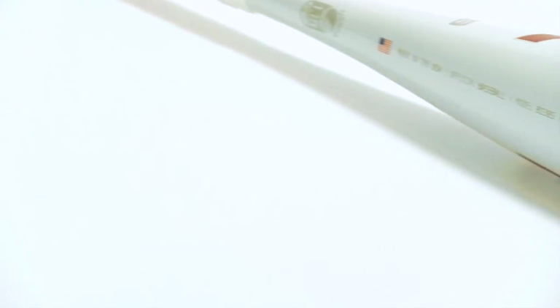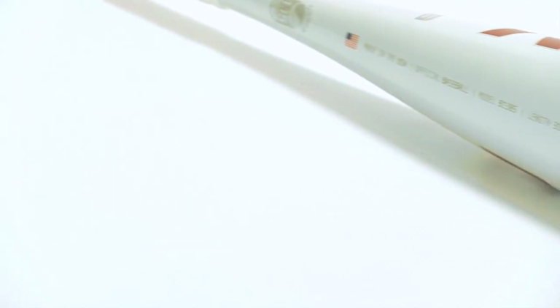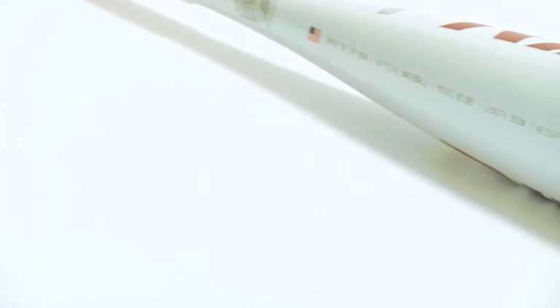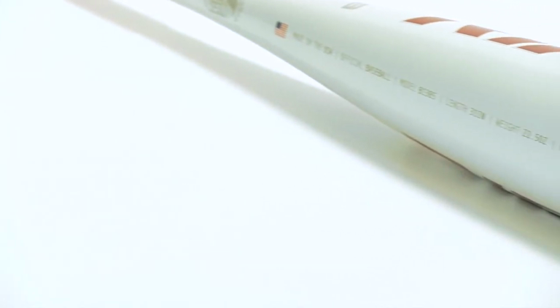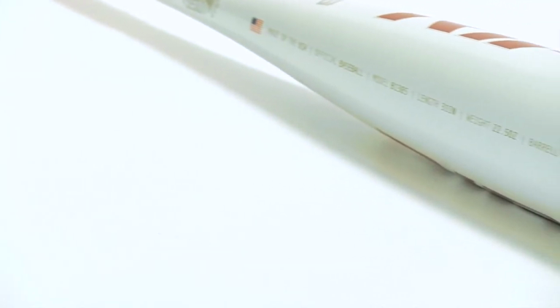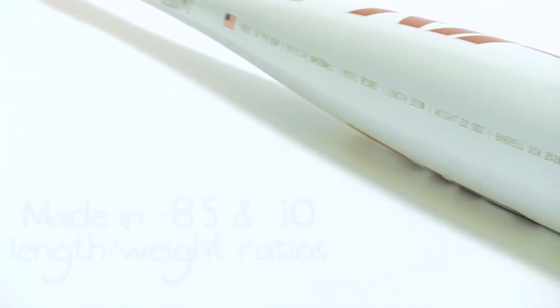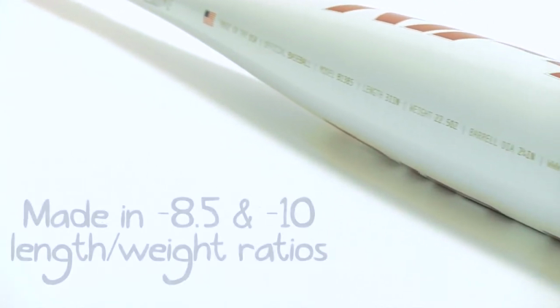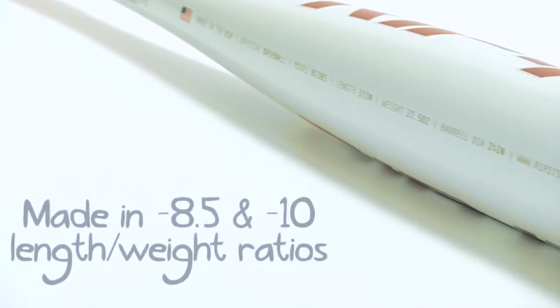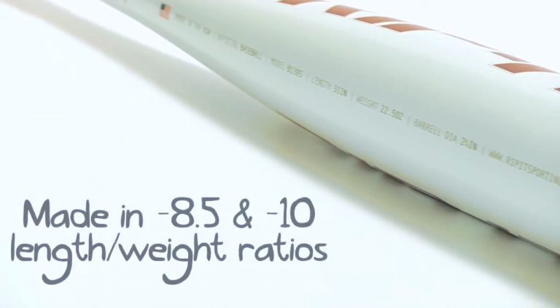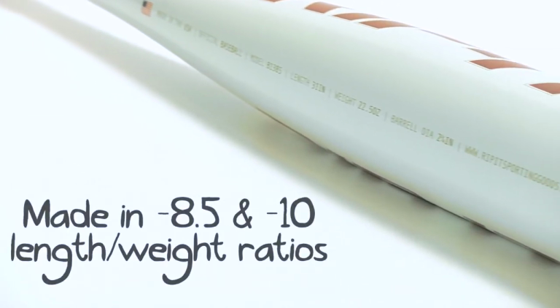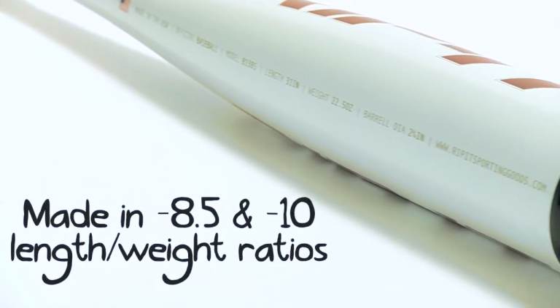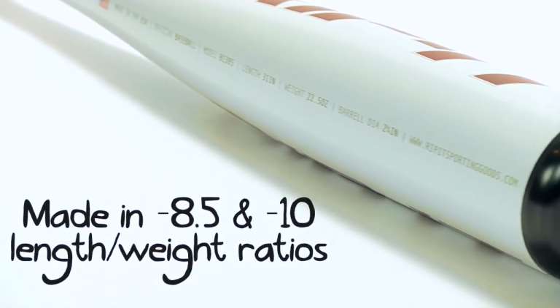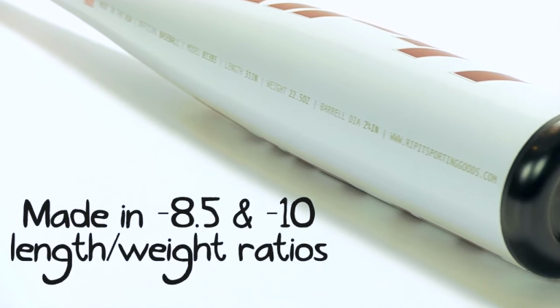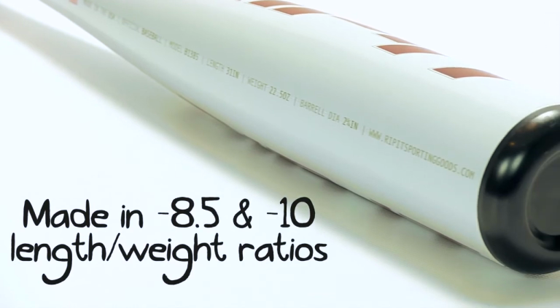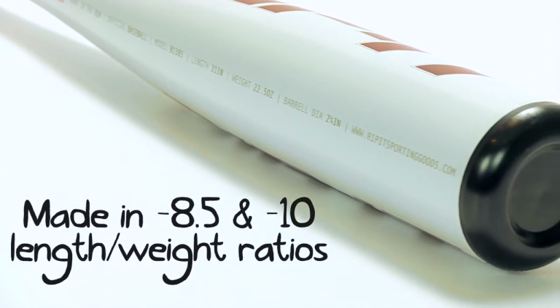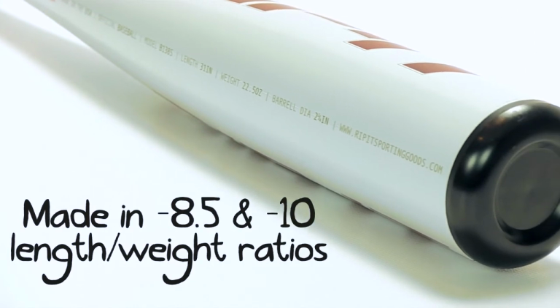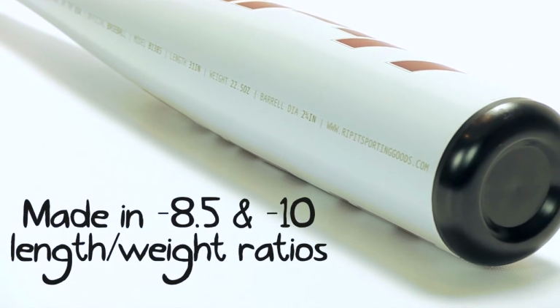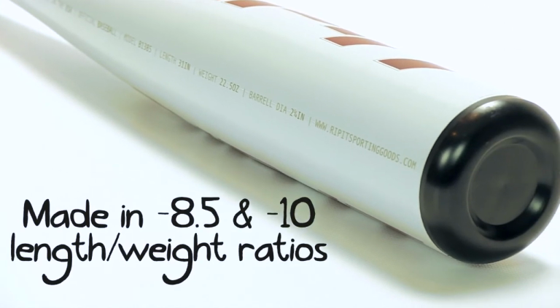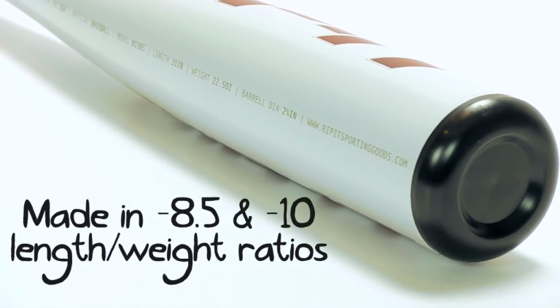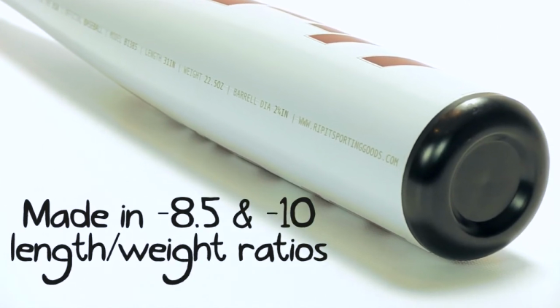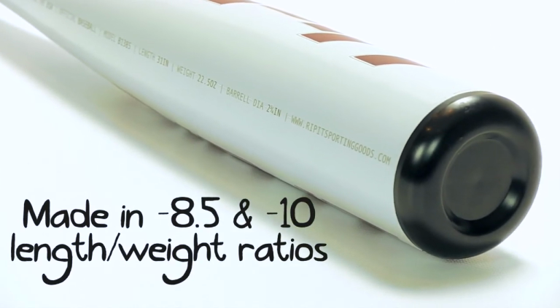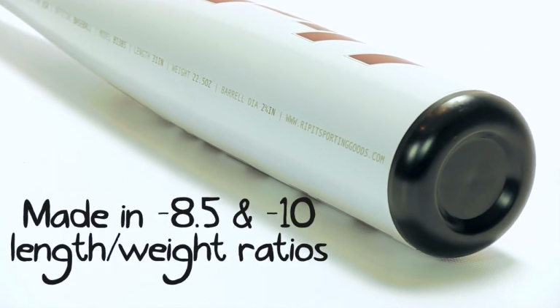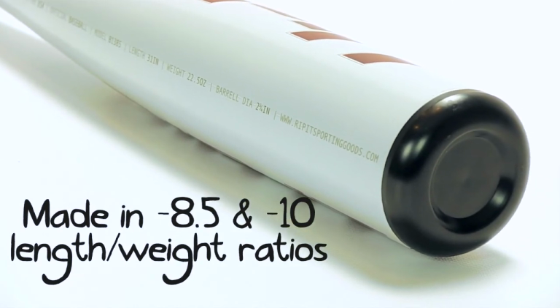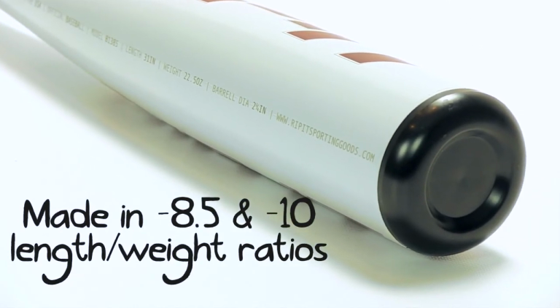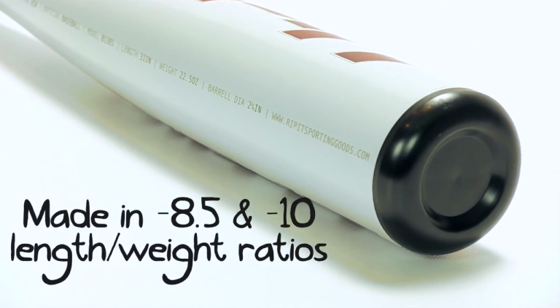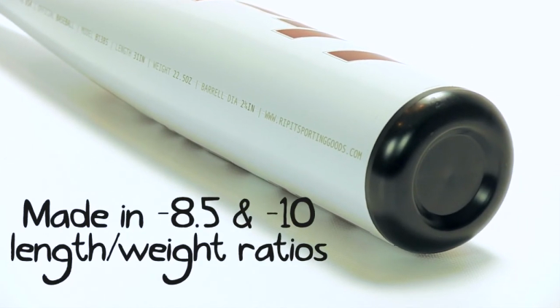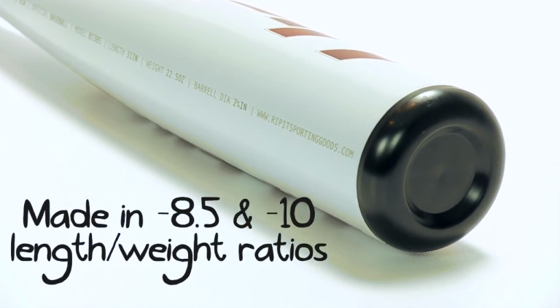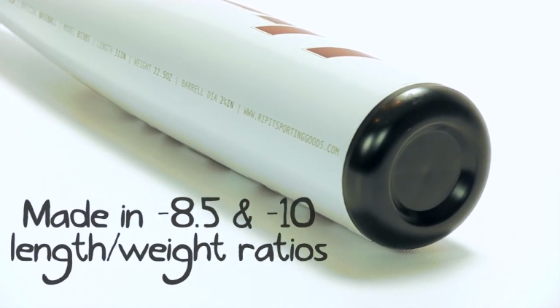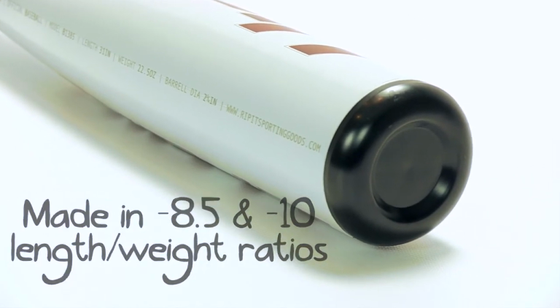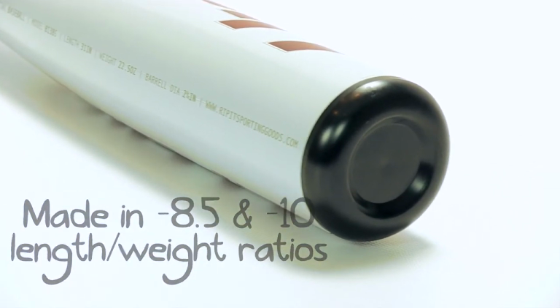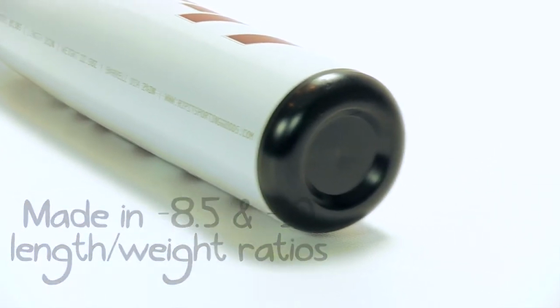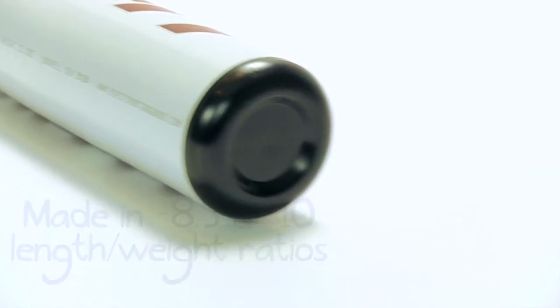The only other difference between this year's senior league Prototype and last year's is that it's now offered in a drop 8.5 and drop 10 length-to-weight ratio.